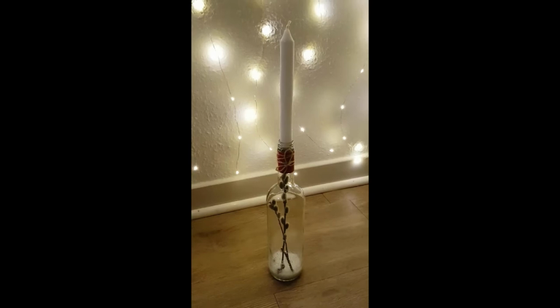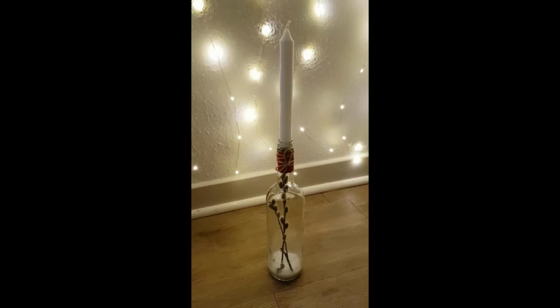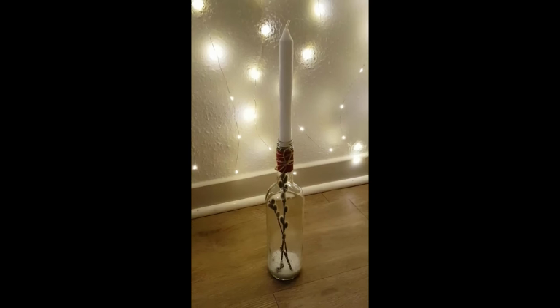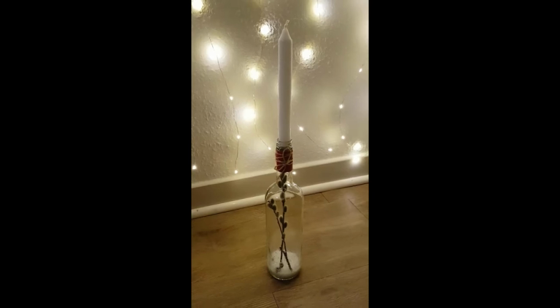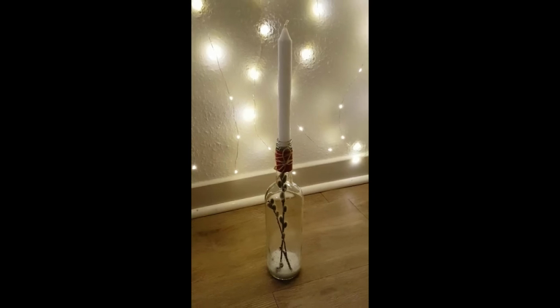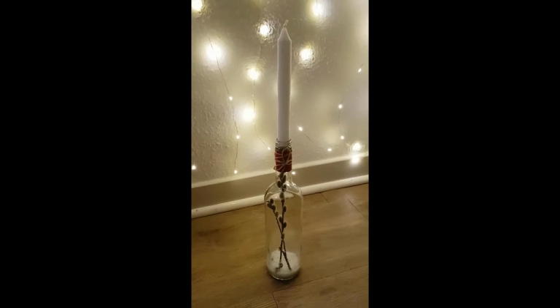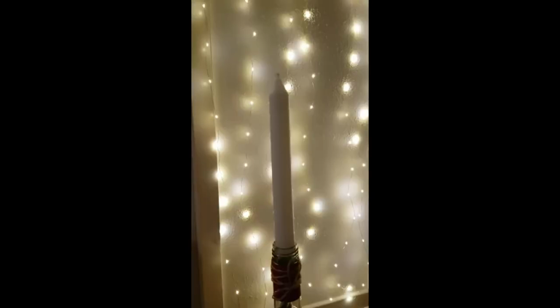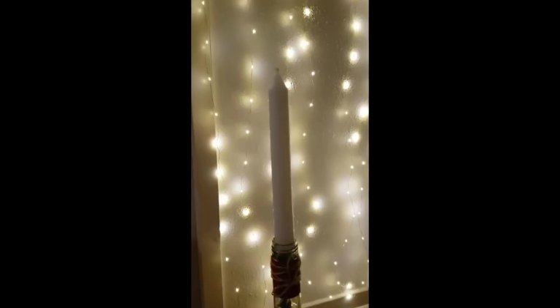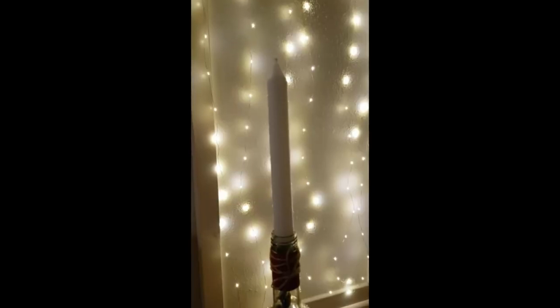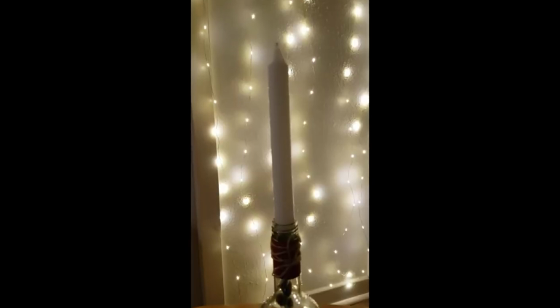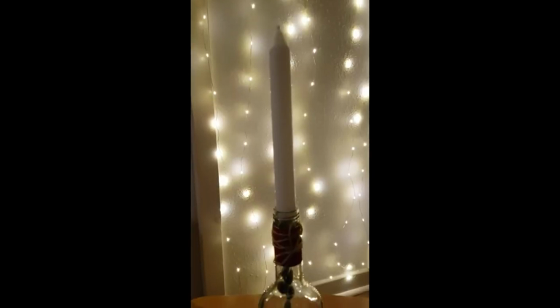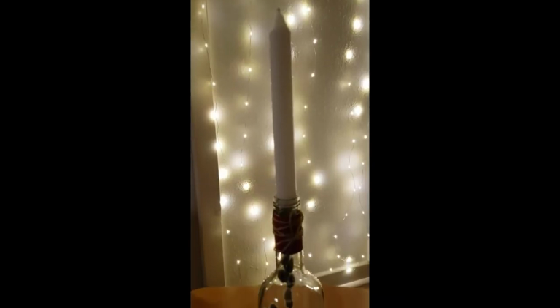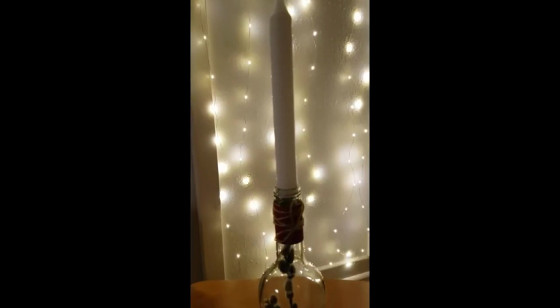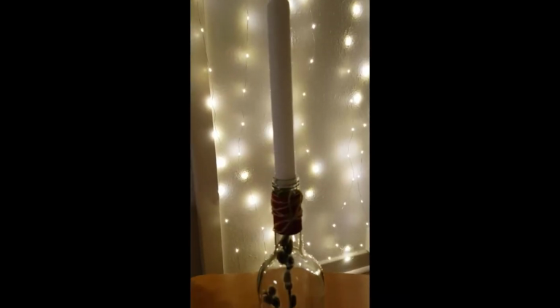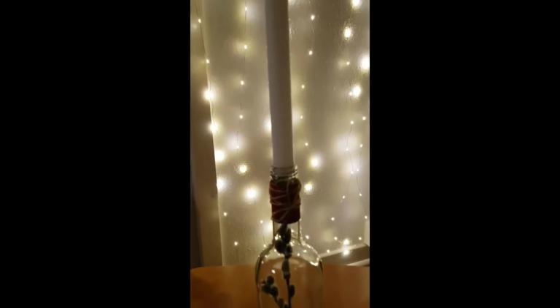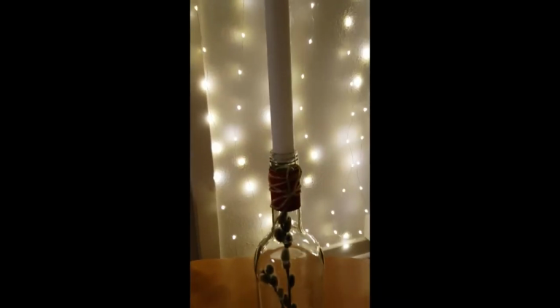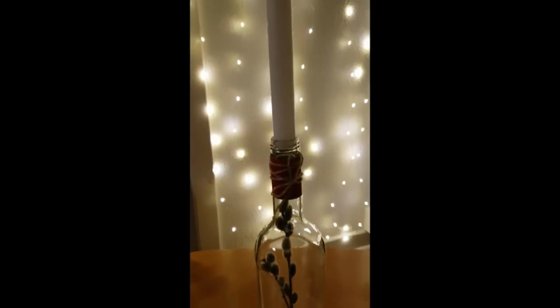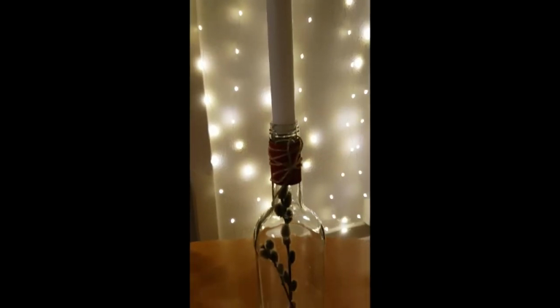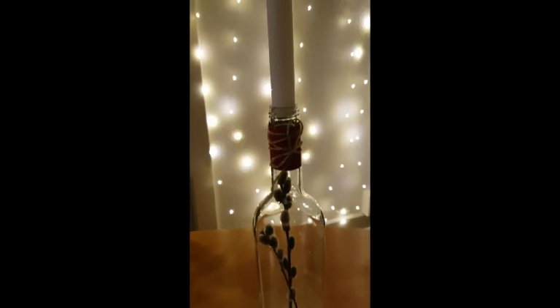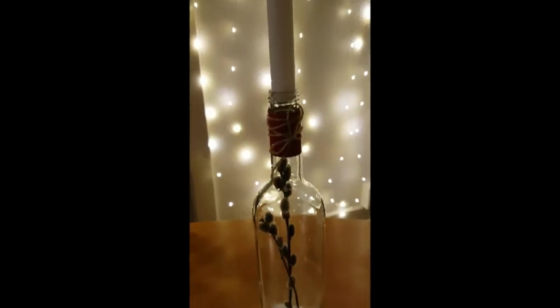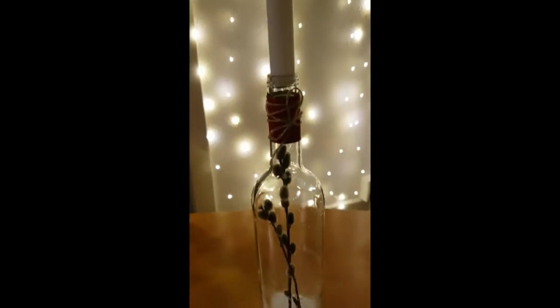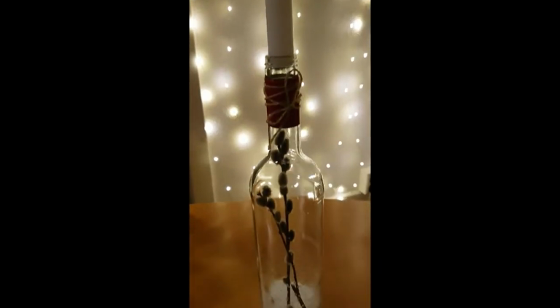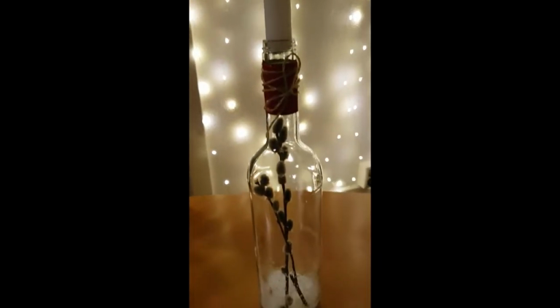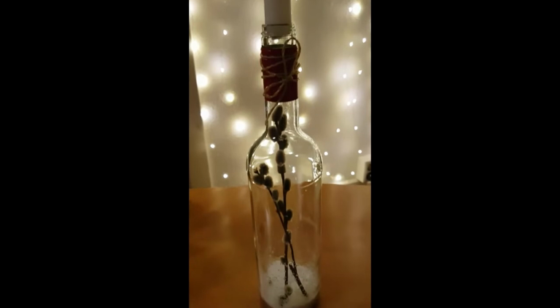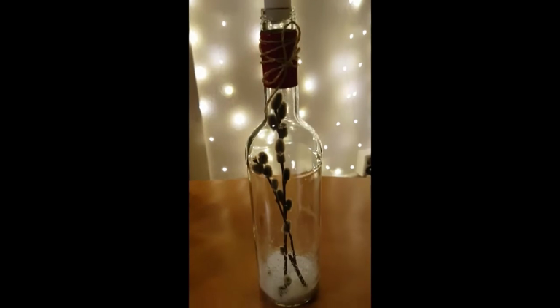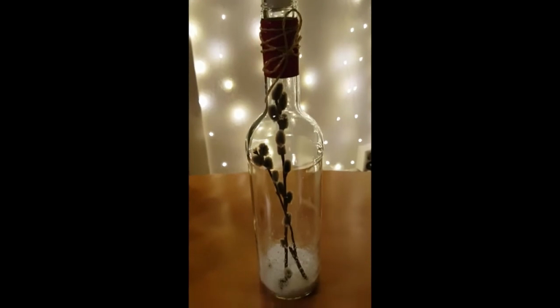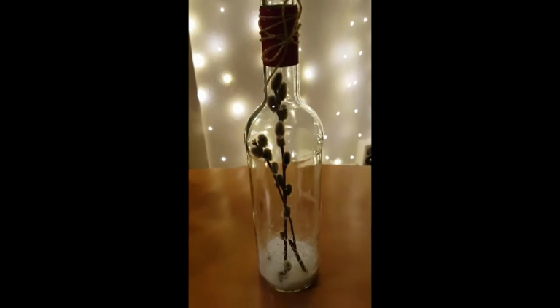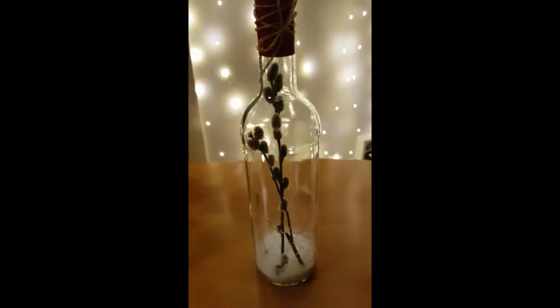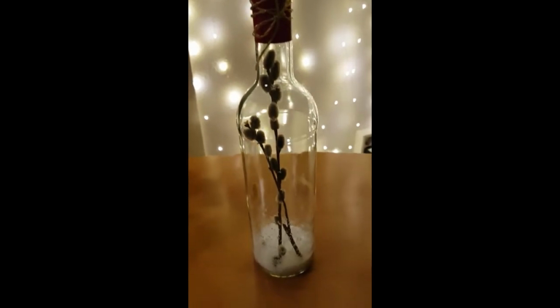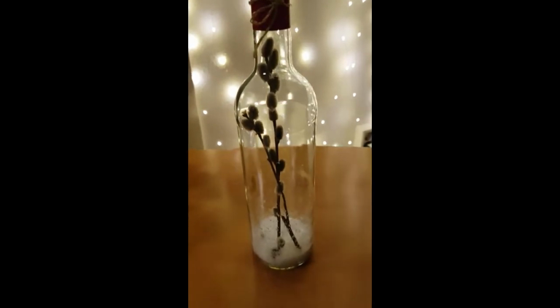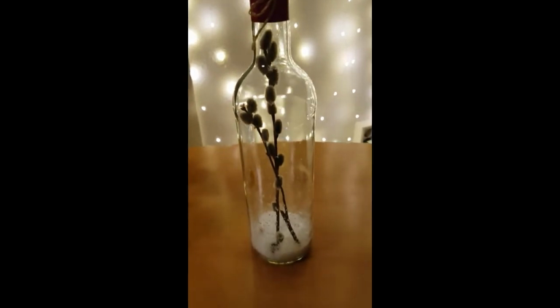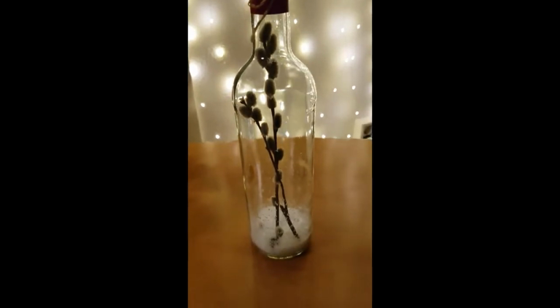Hey guys! Today I'm going to show you how to make this beautiful candle stand with things you already have at home.